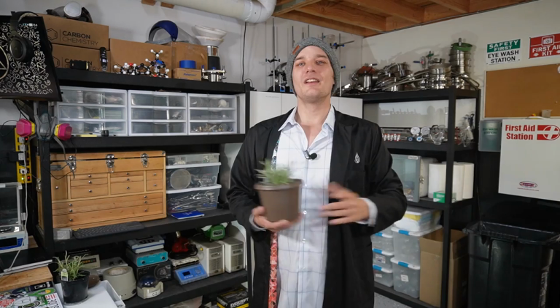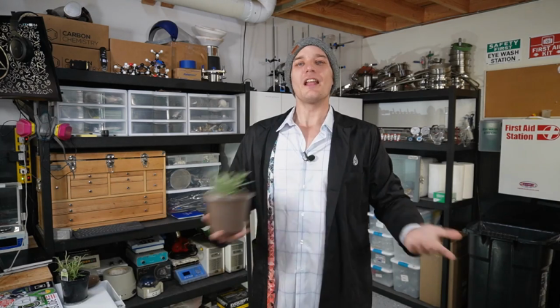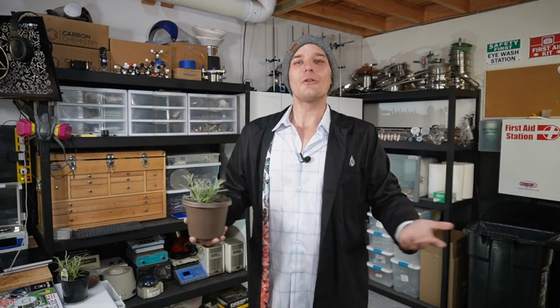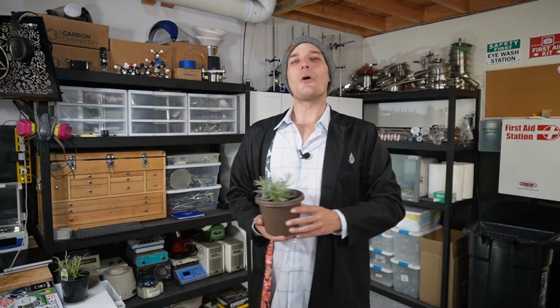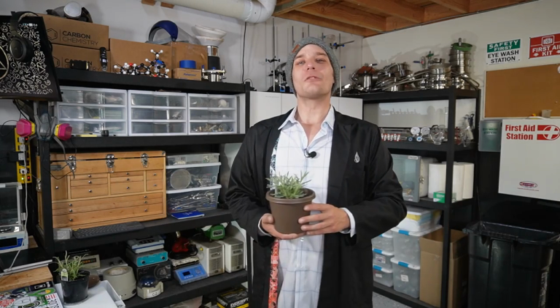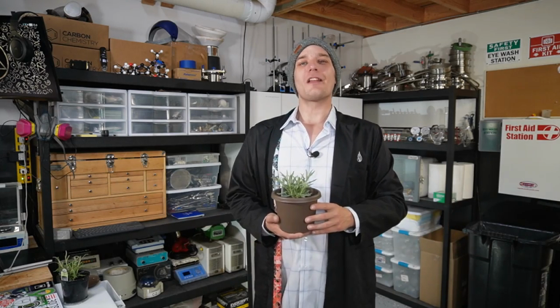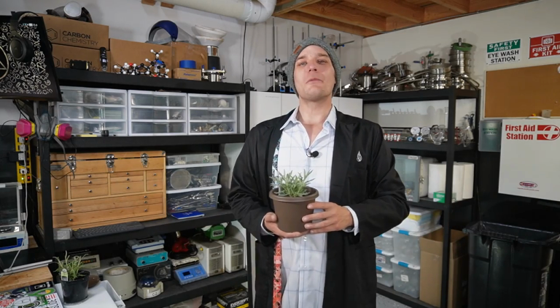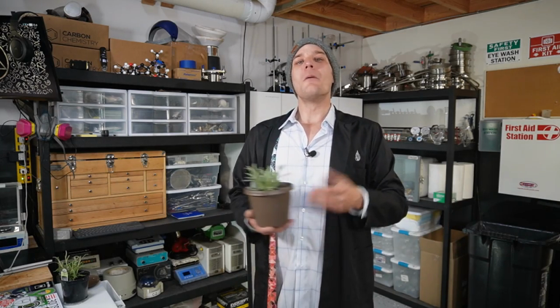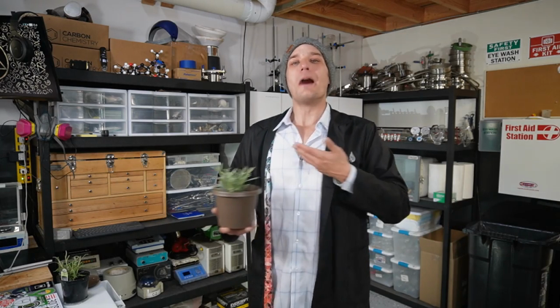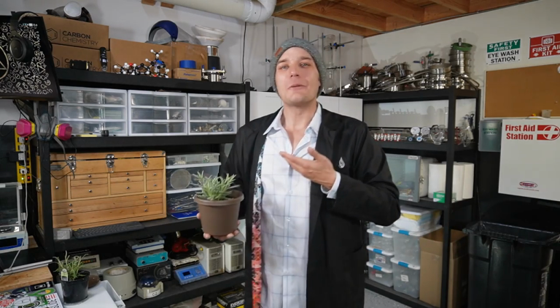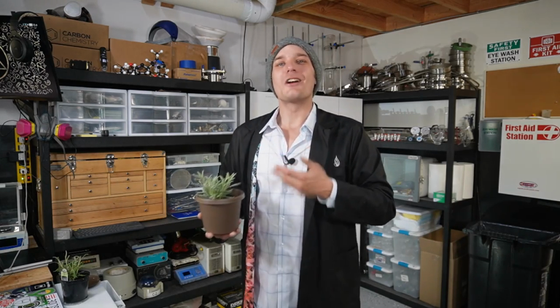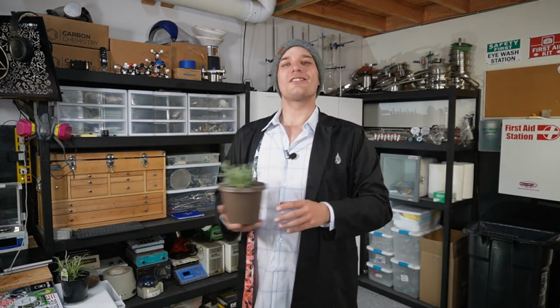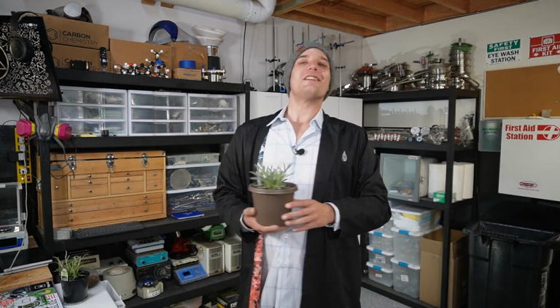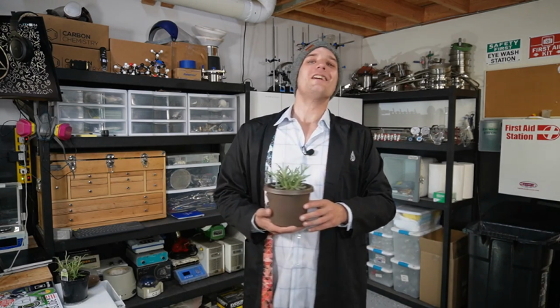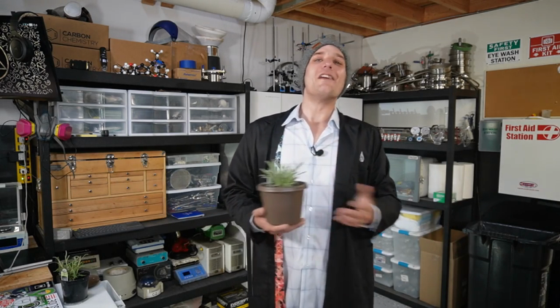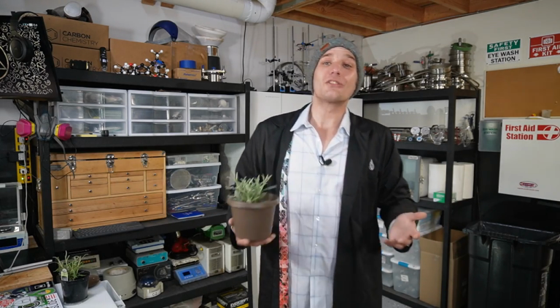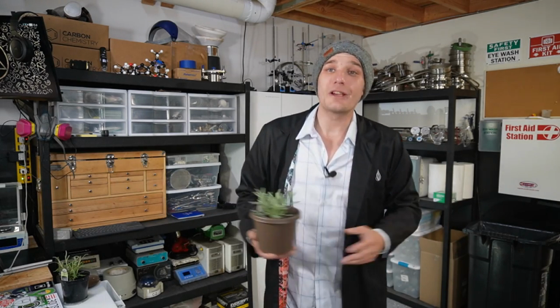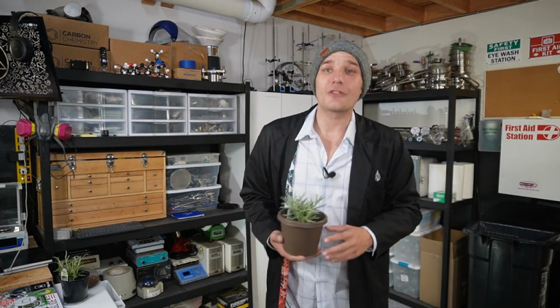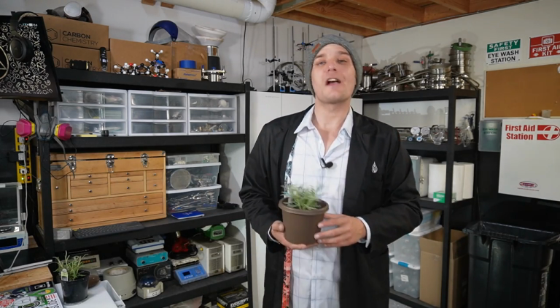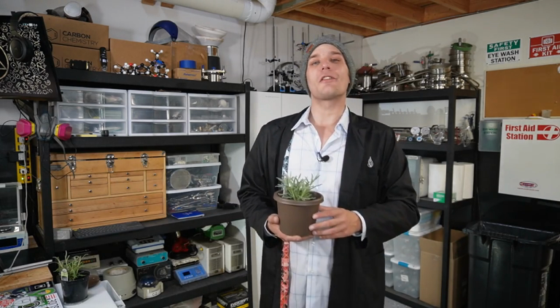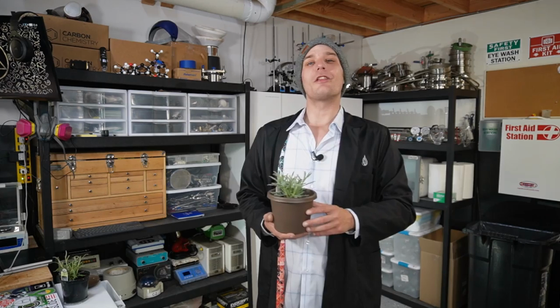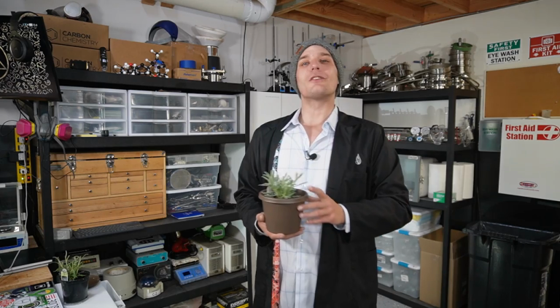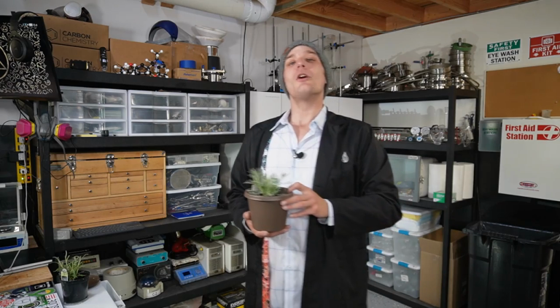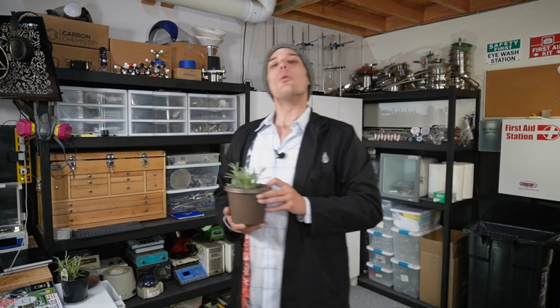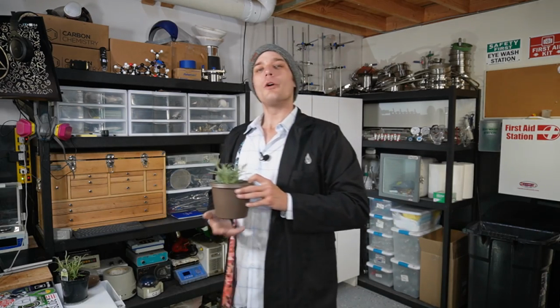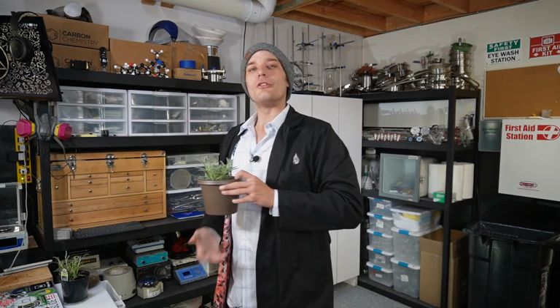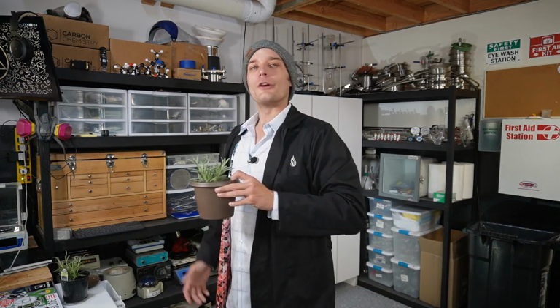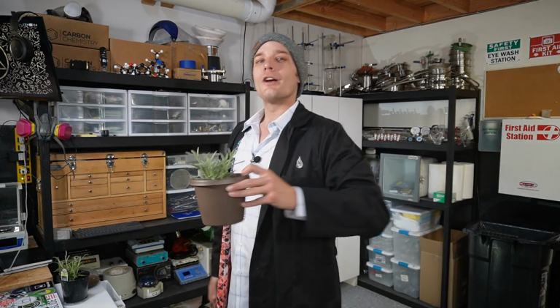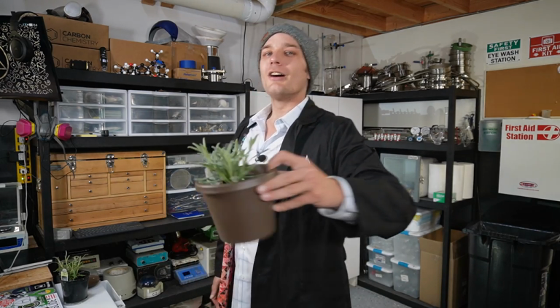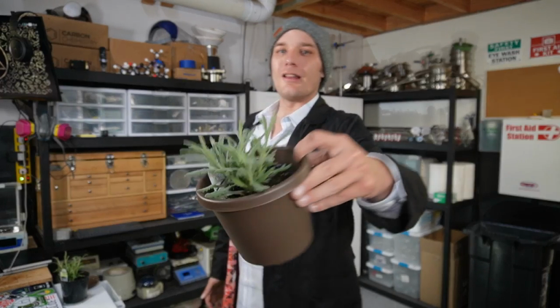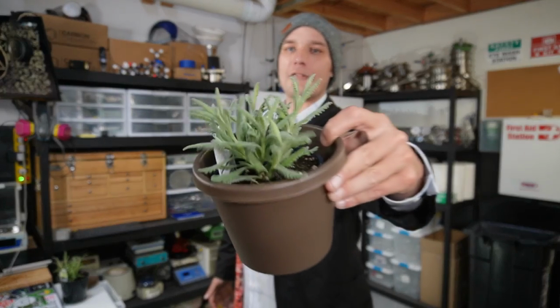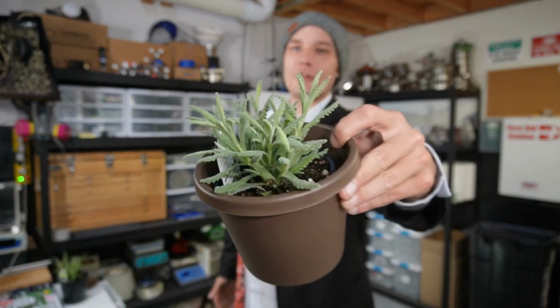Hello, welcome to the lab. My name is Rocksteady and this week on Extract All the Things, we'll be doing lavender.